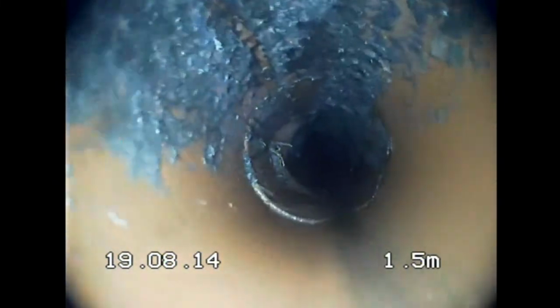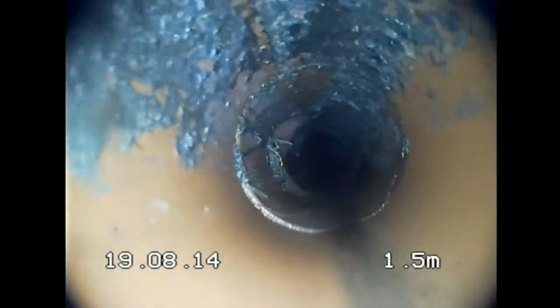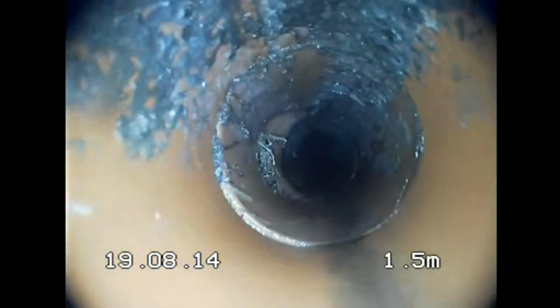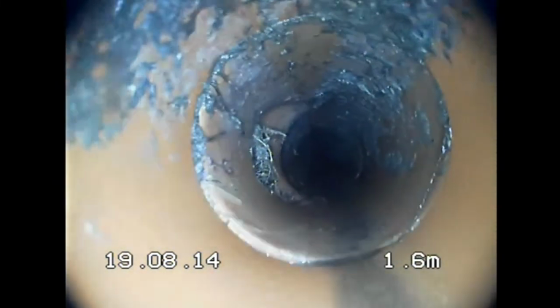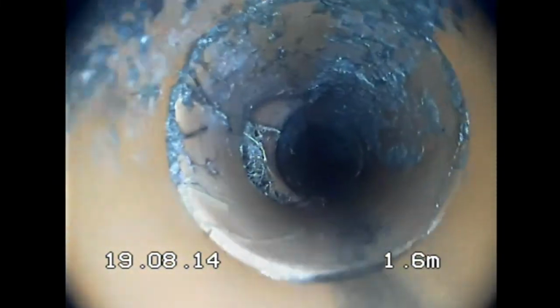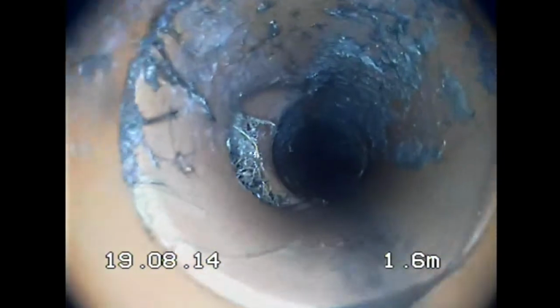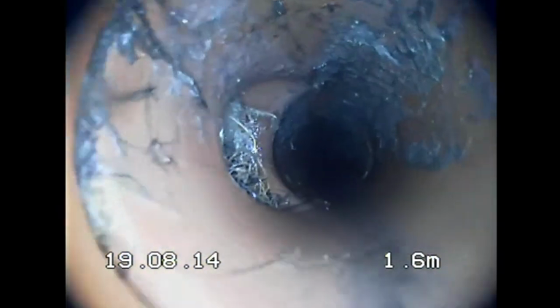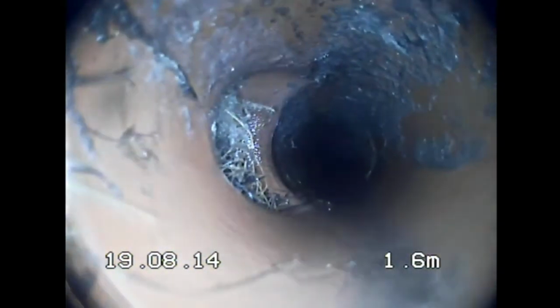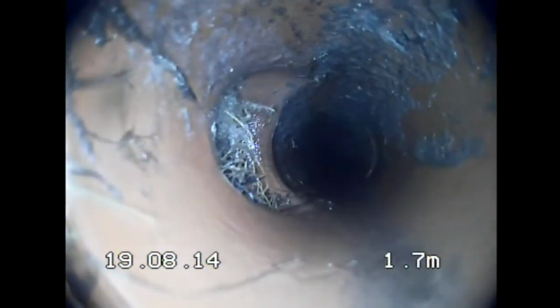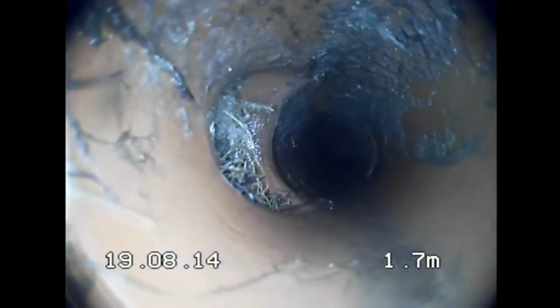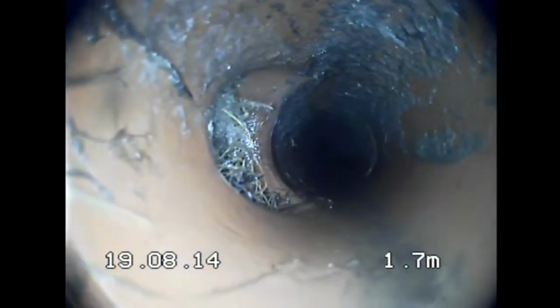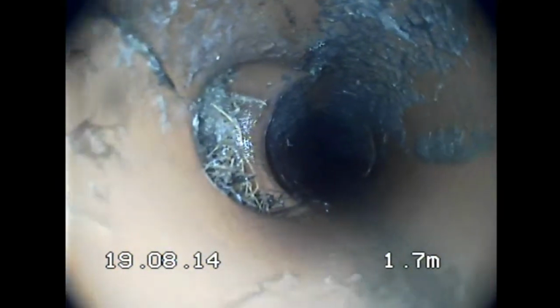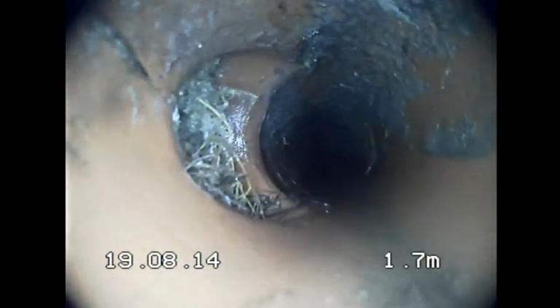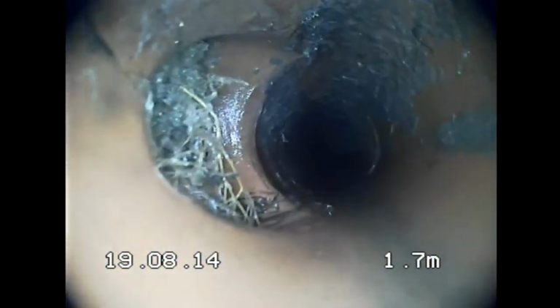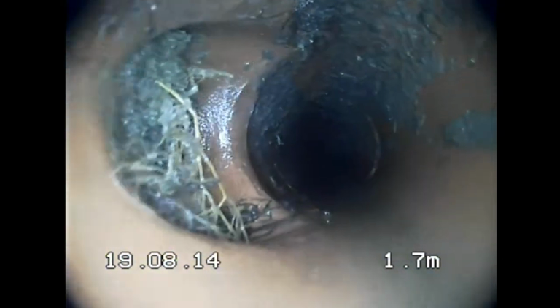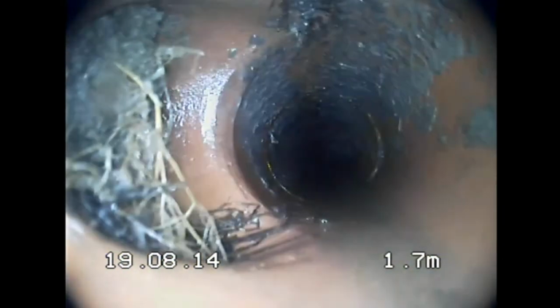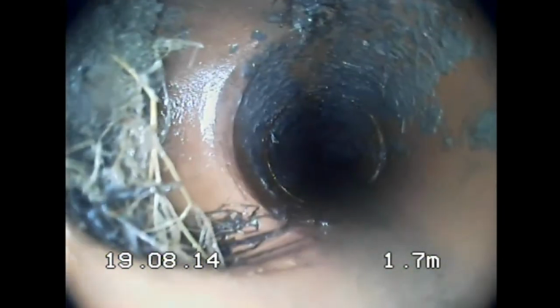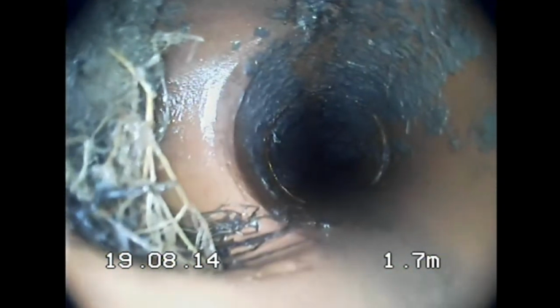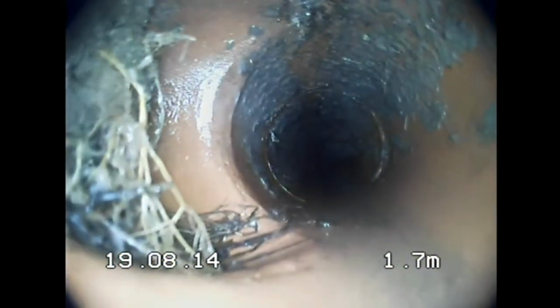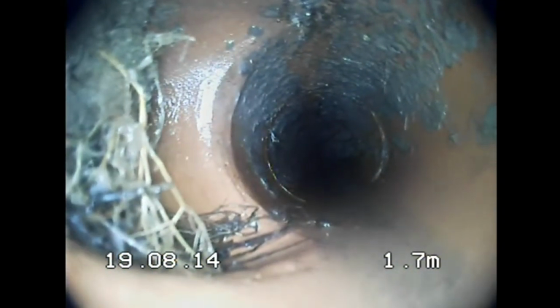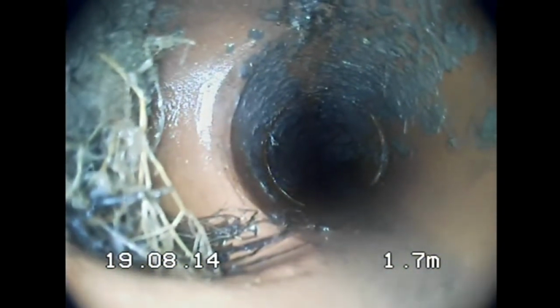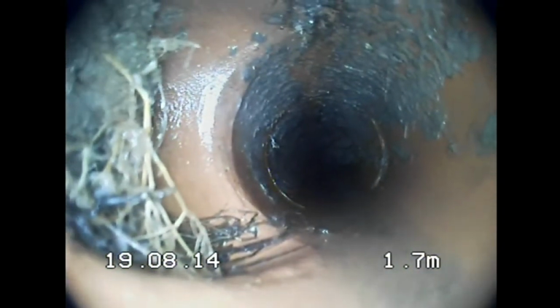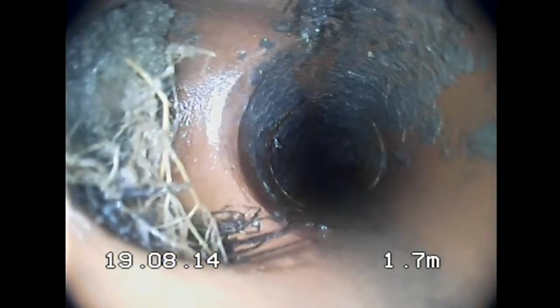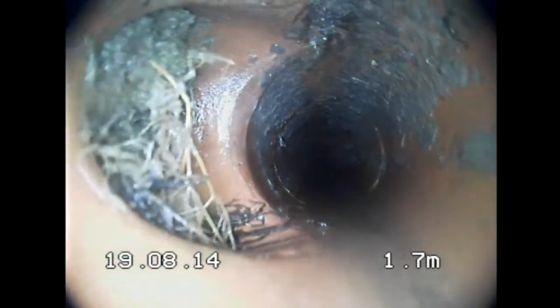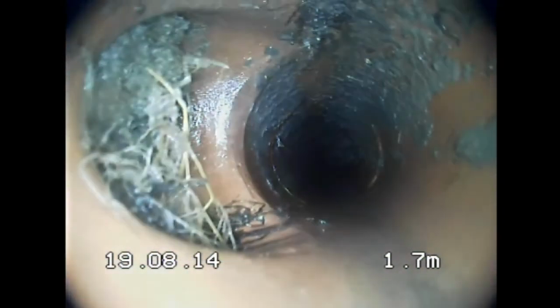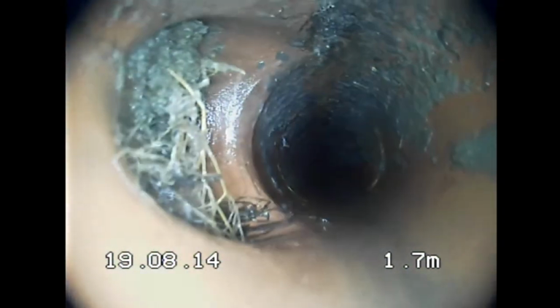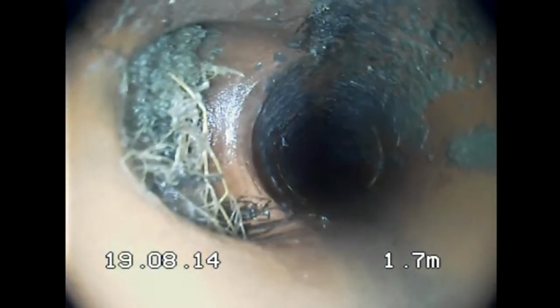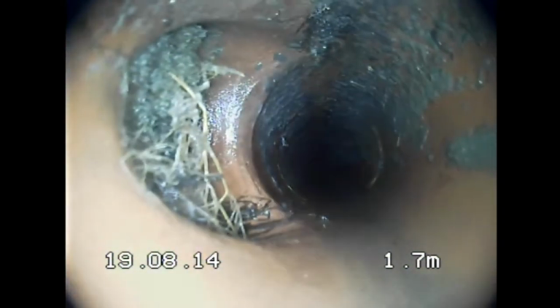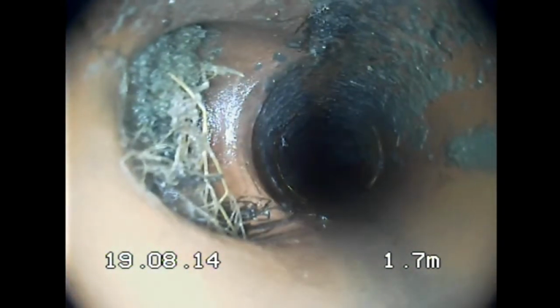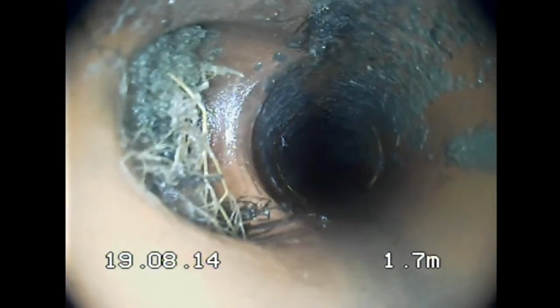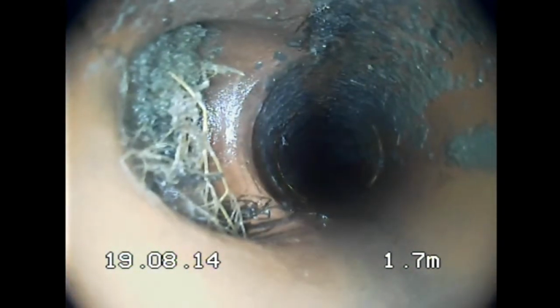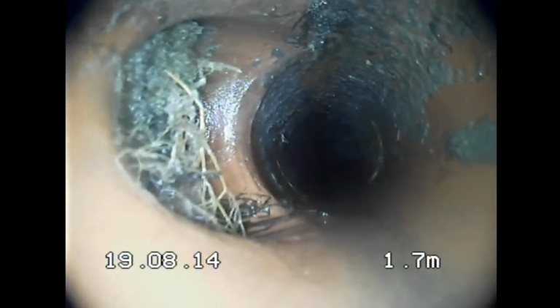After clearing, still roots on the left side.